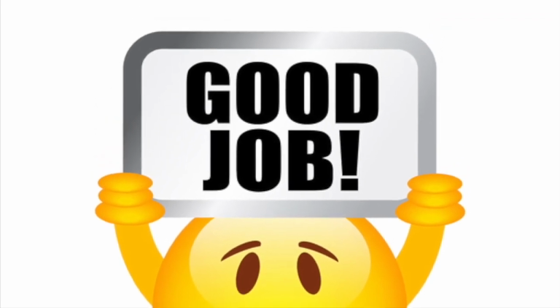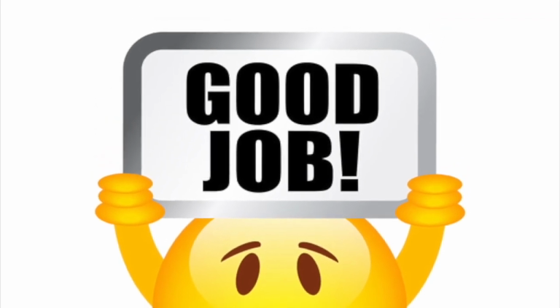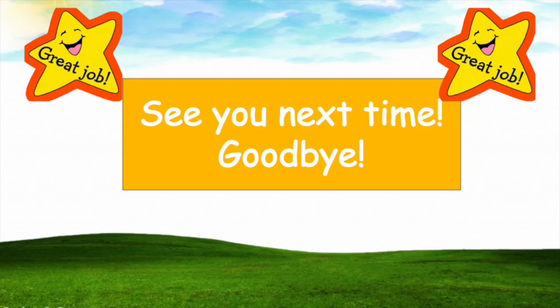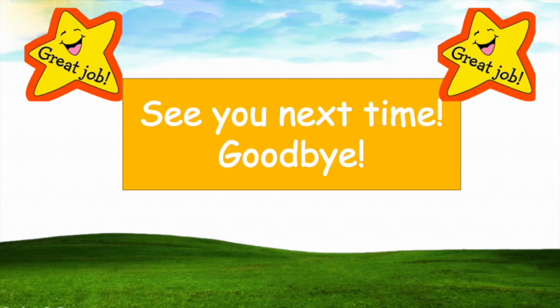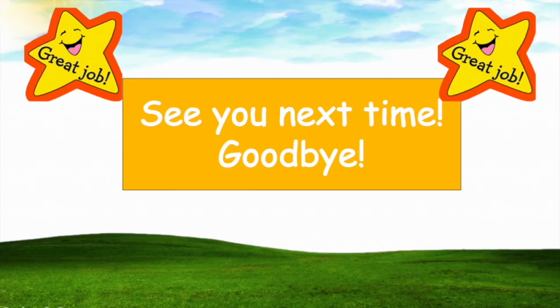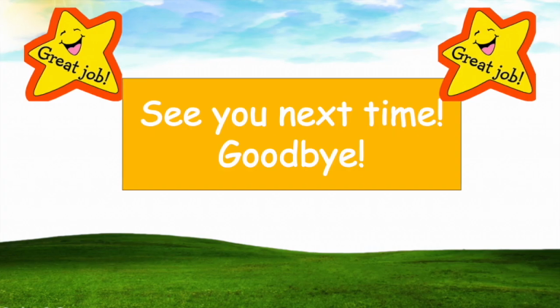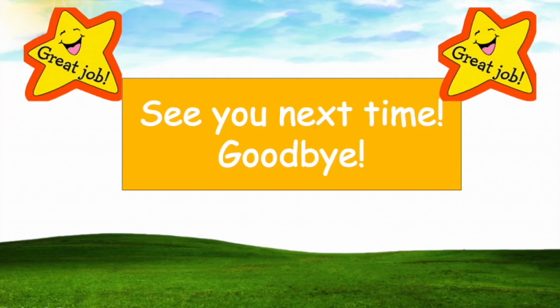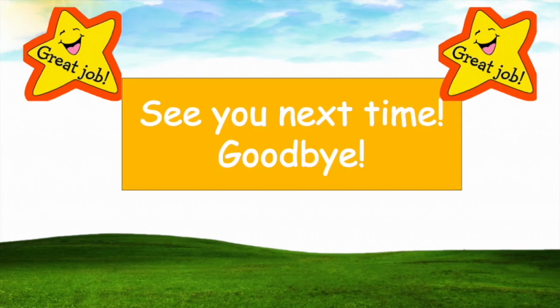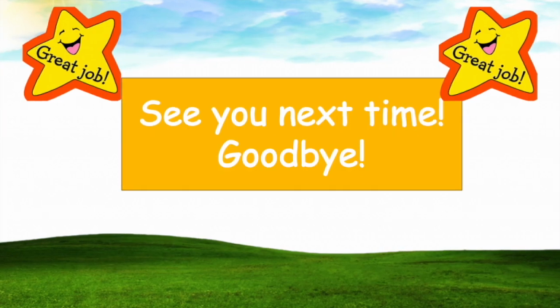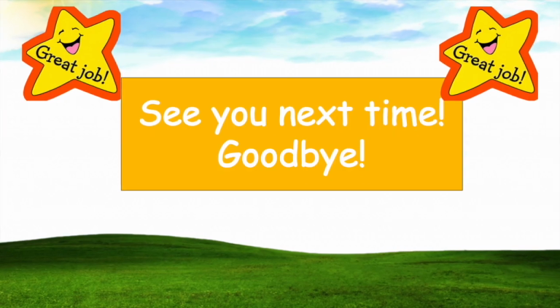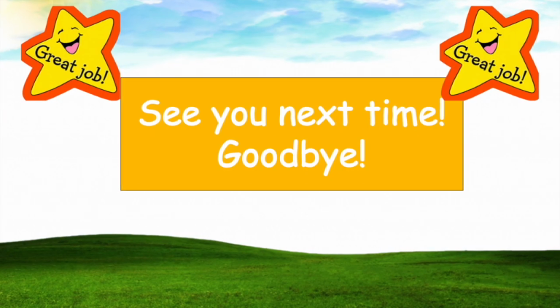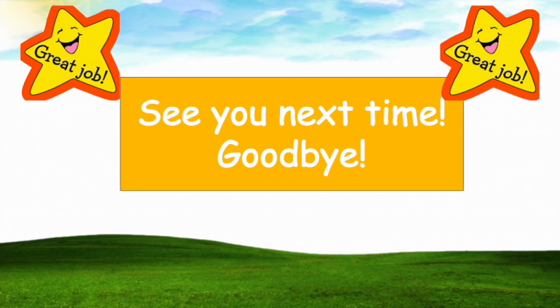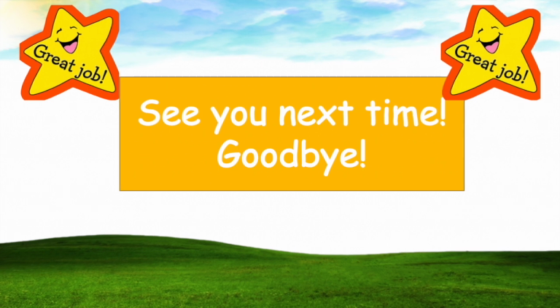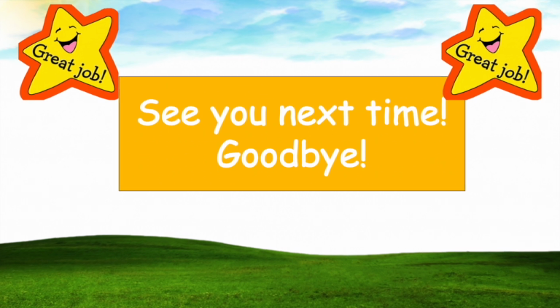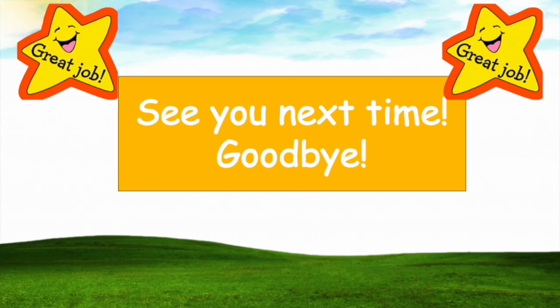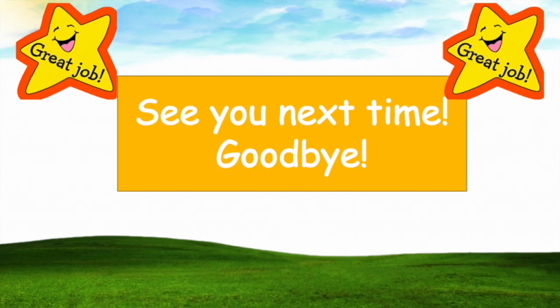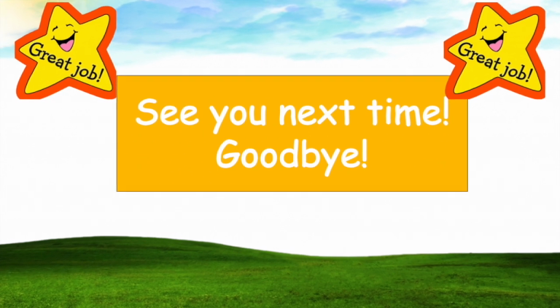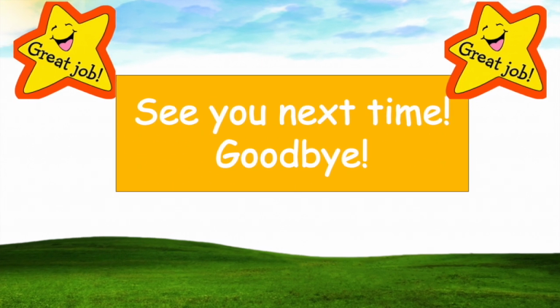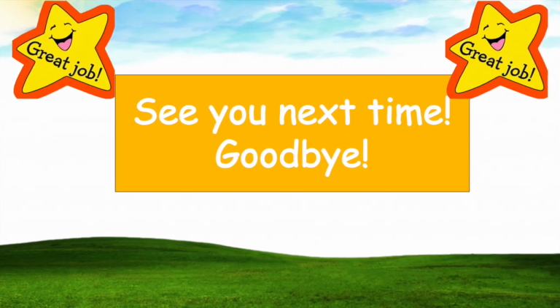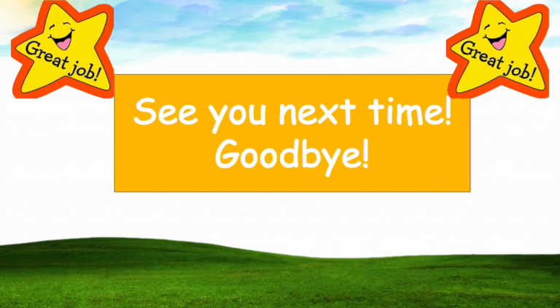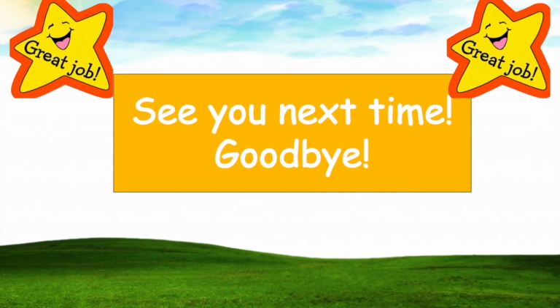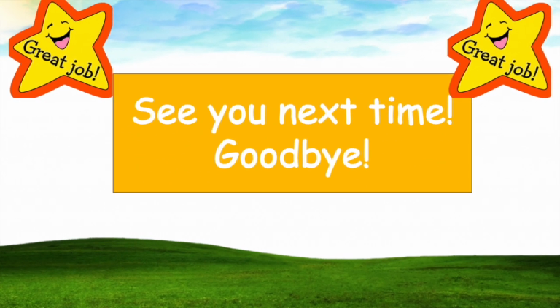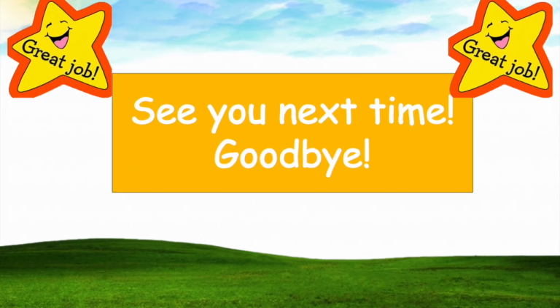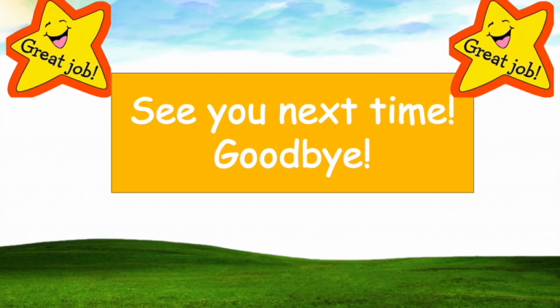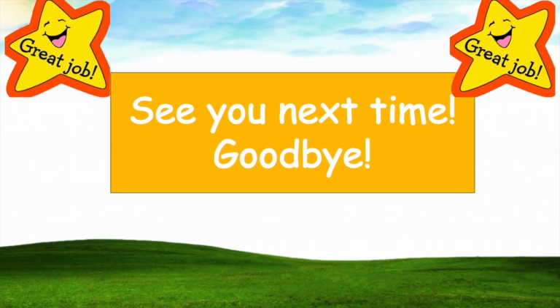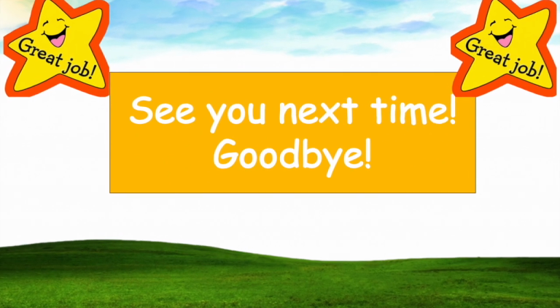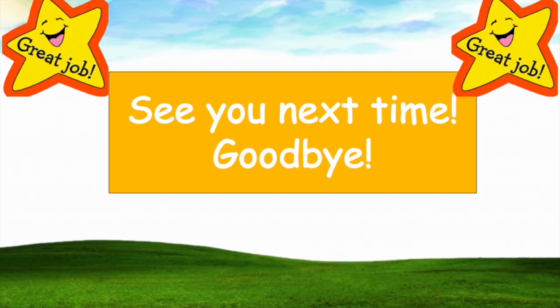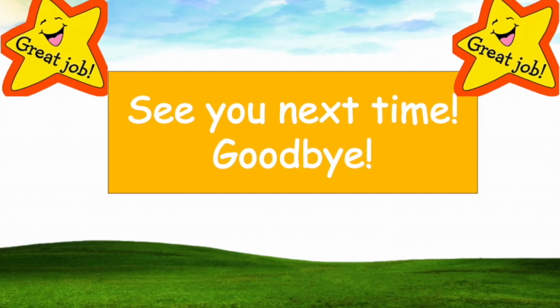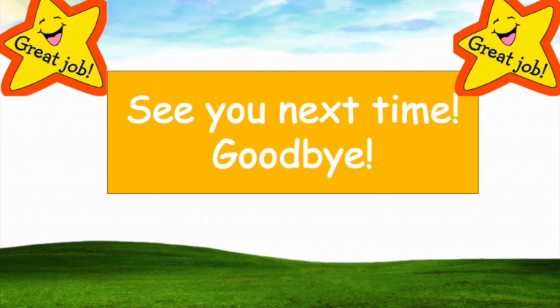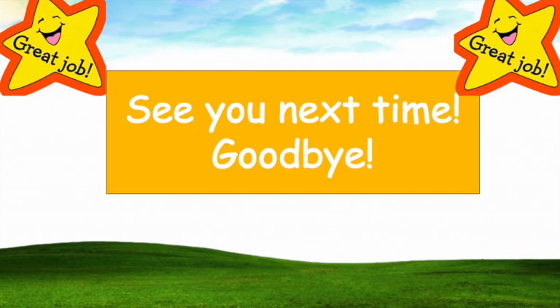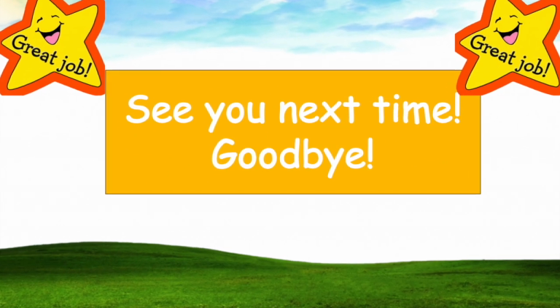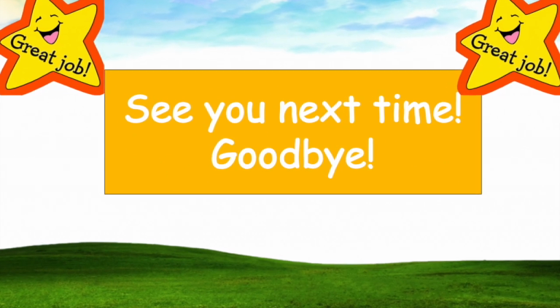We'll see you next time. I hope you enjoyed the game. Bye!